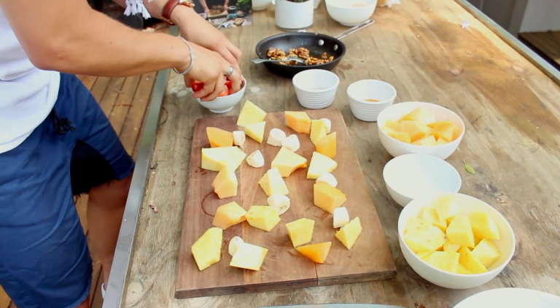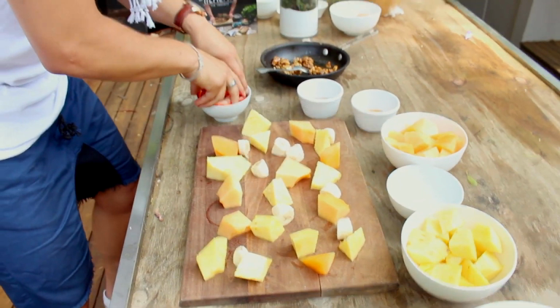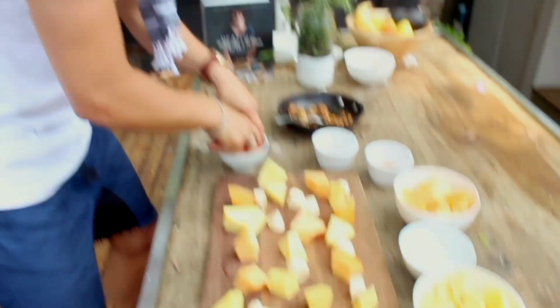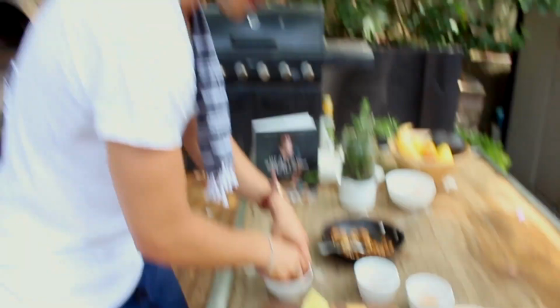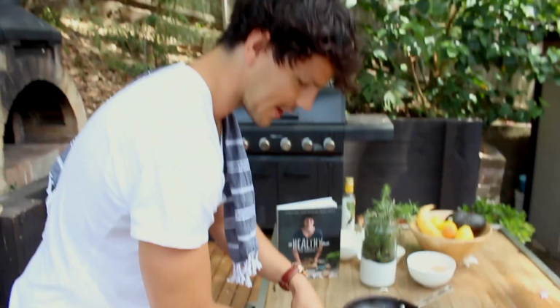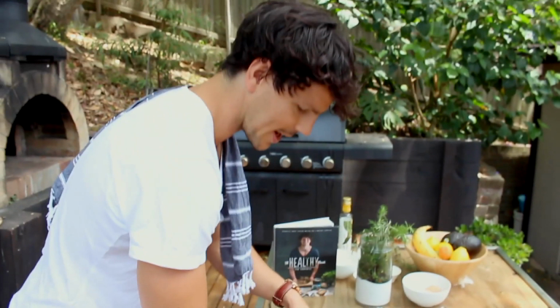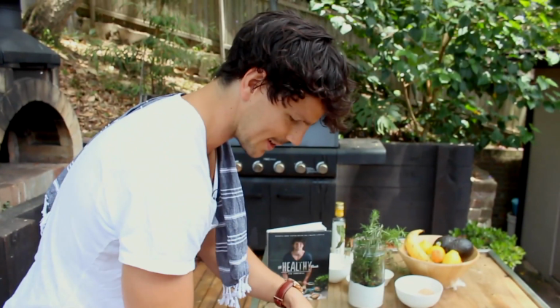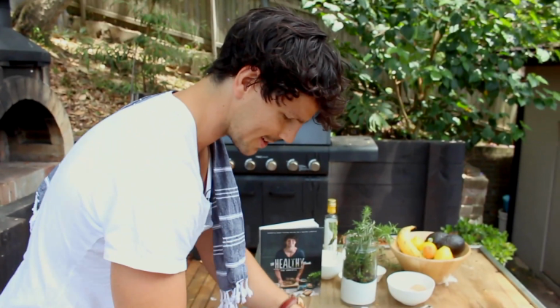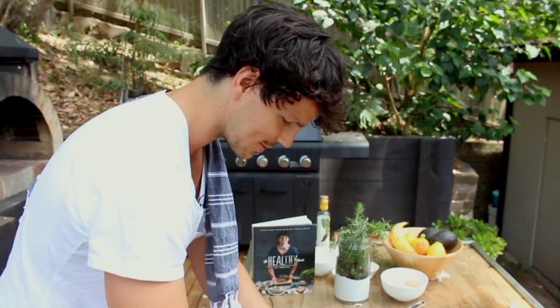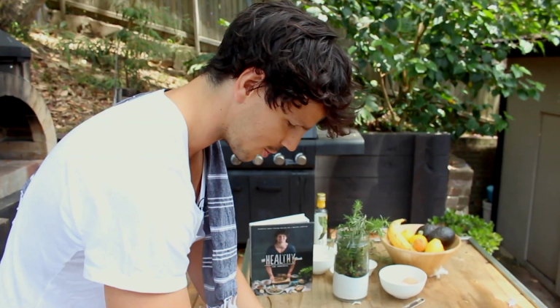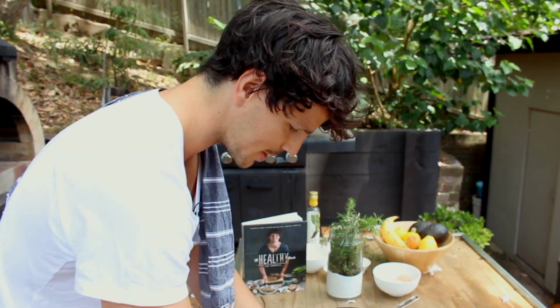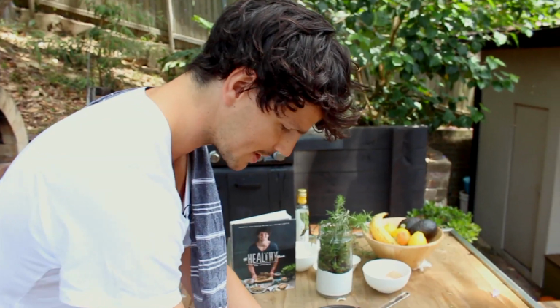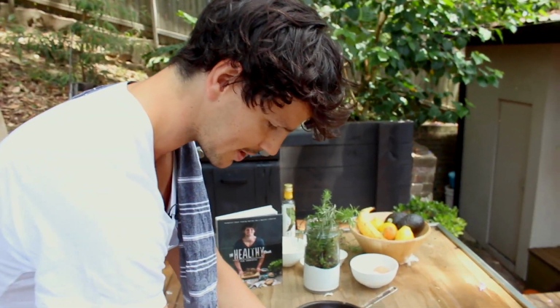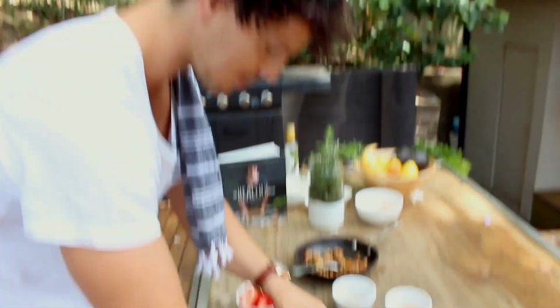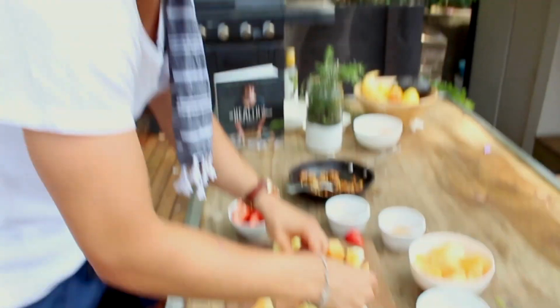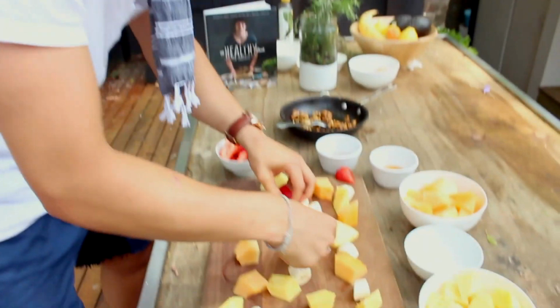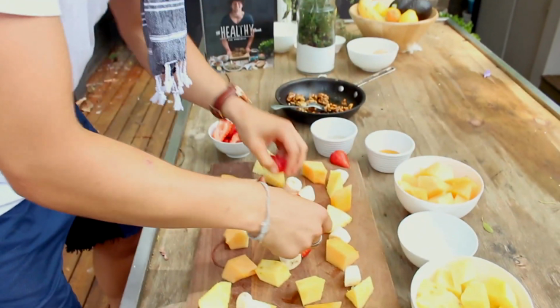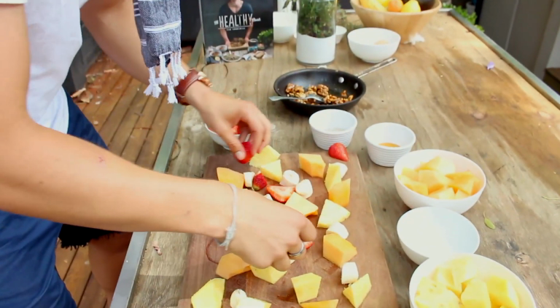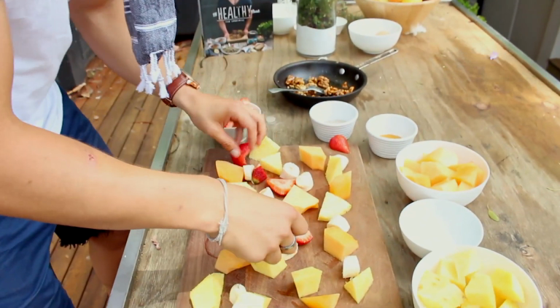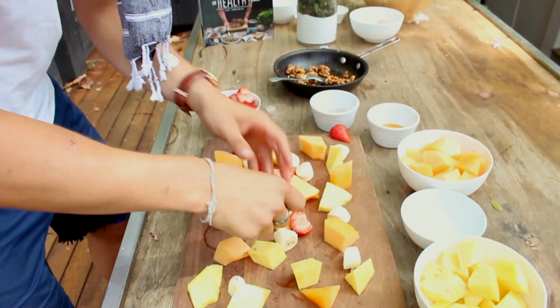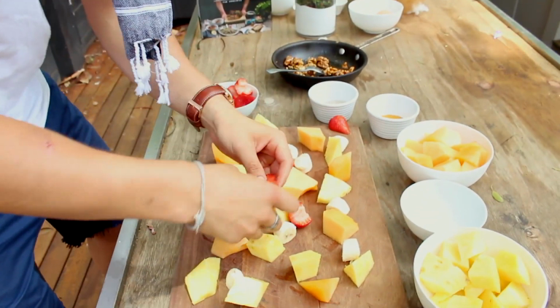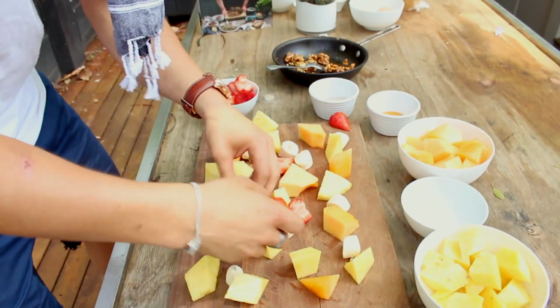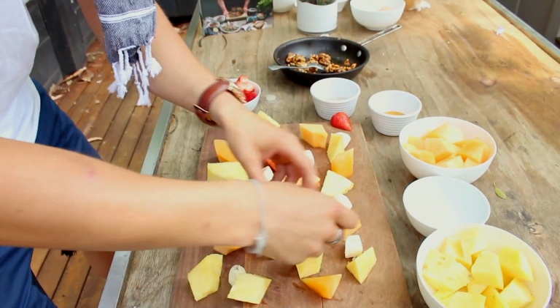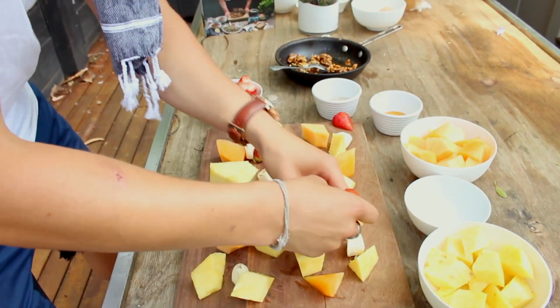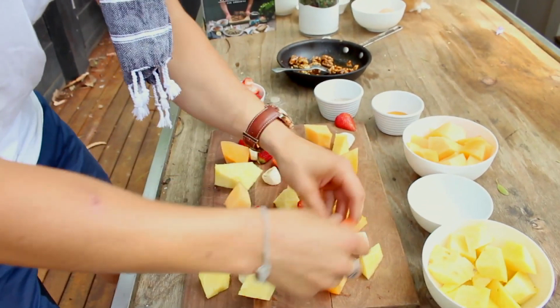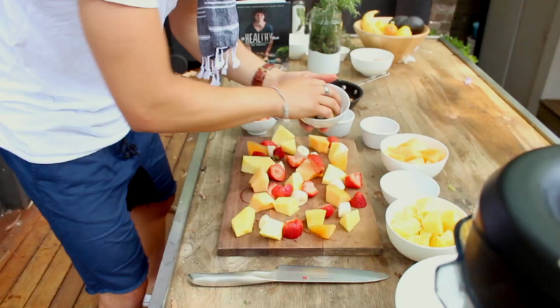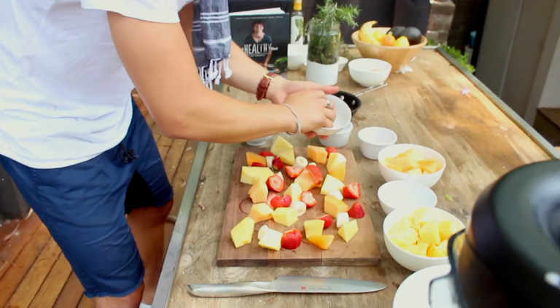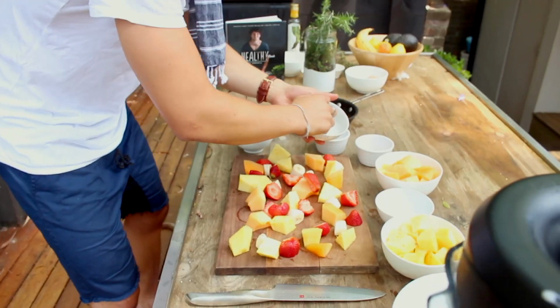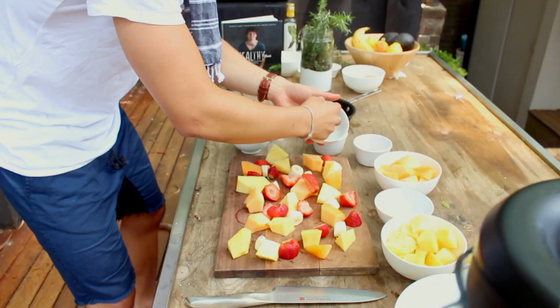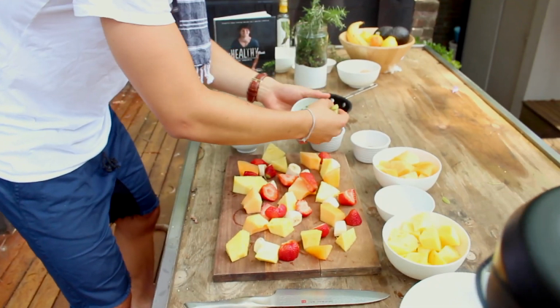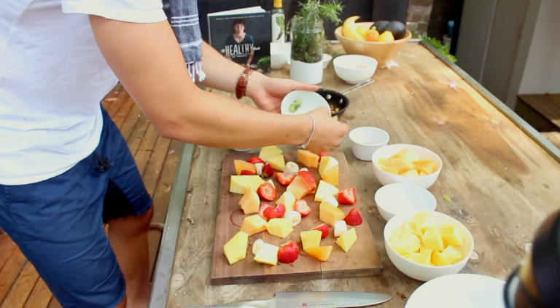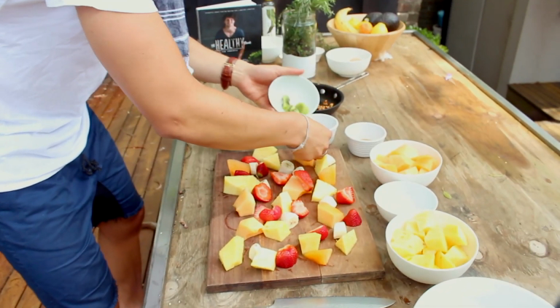Obviously you can't forget strawberries, my favourite fruit, and some kiwi too.